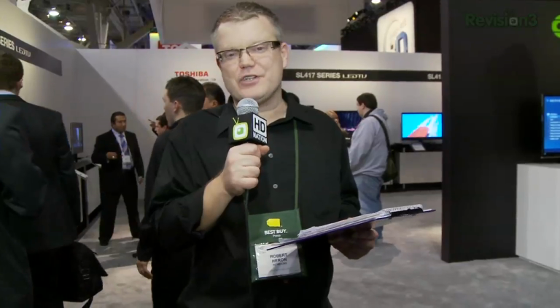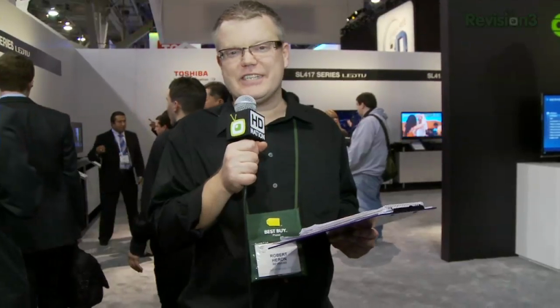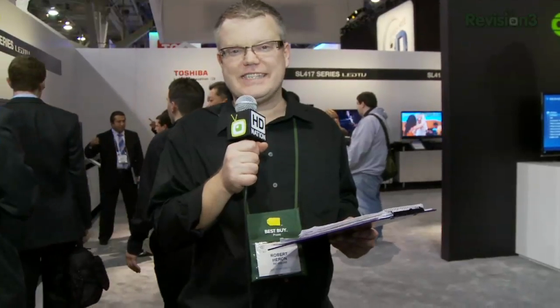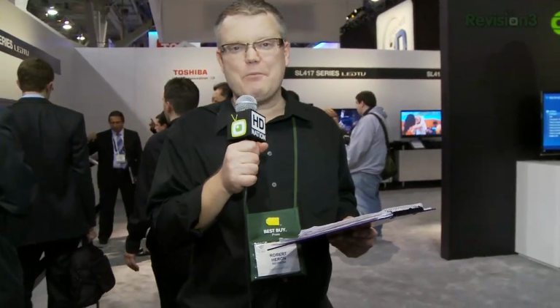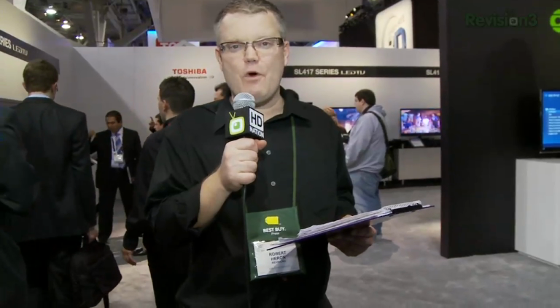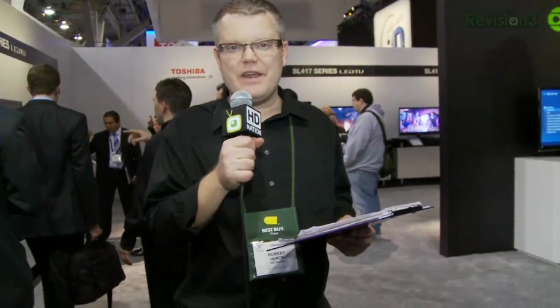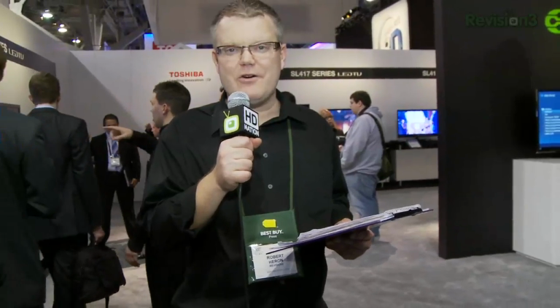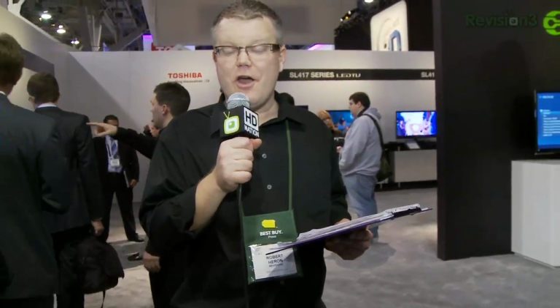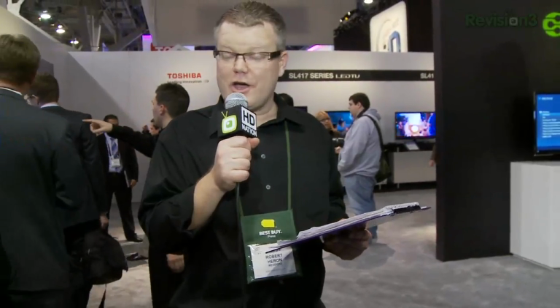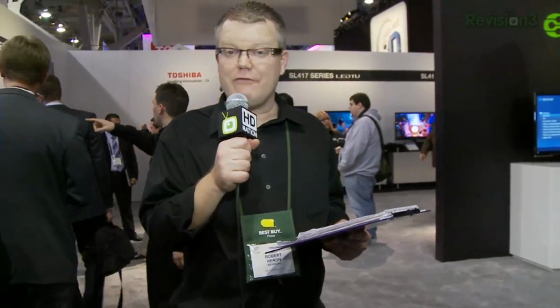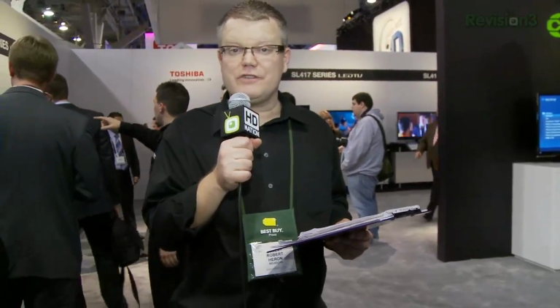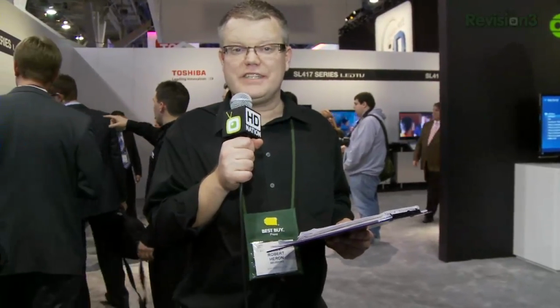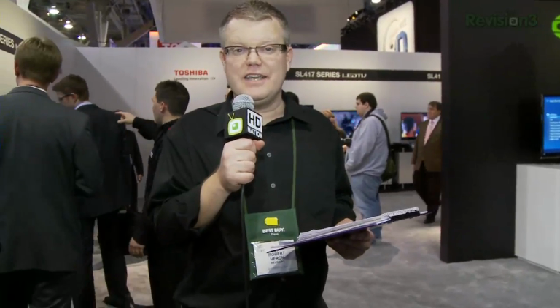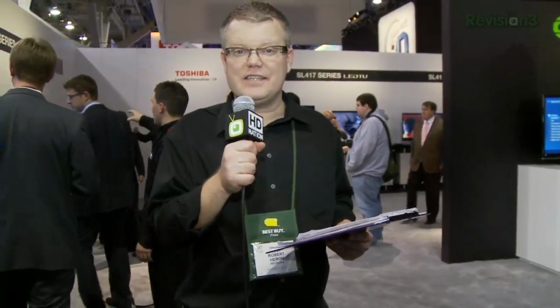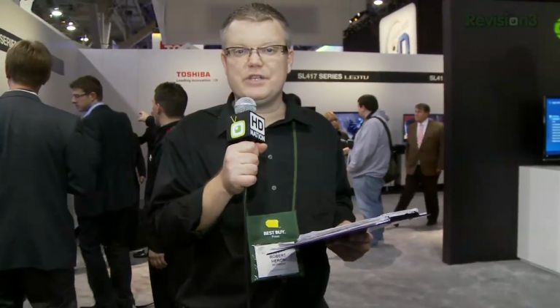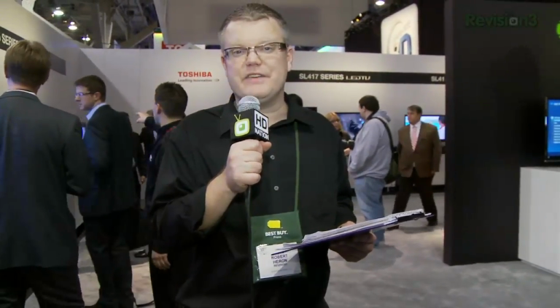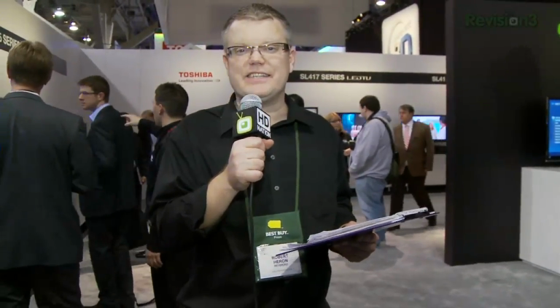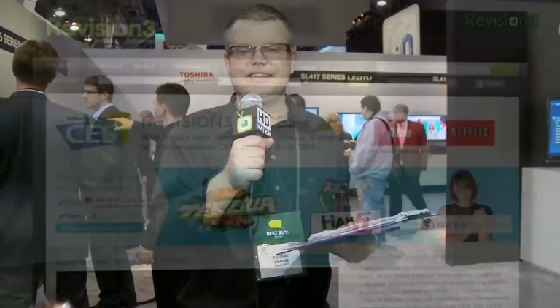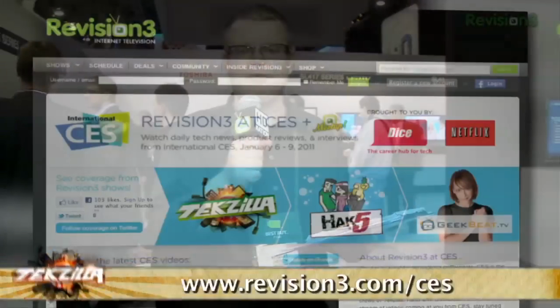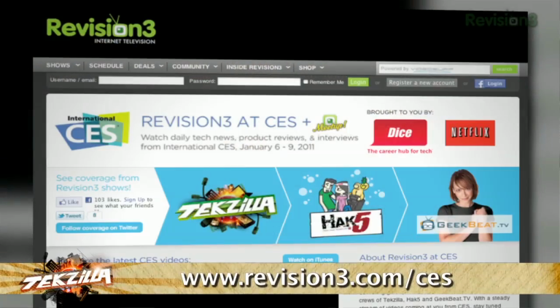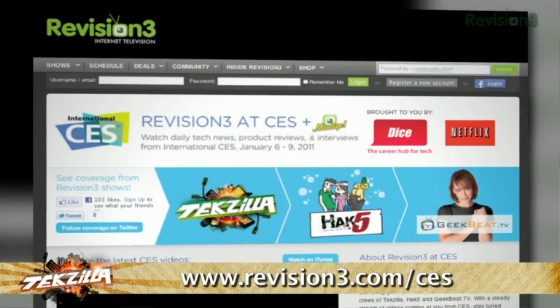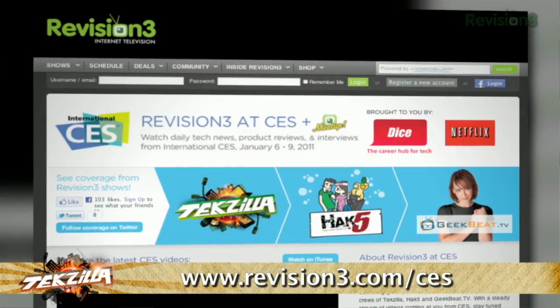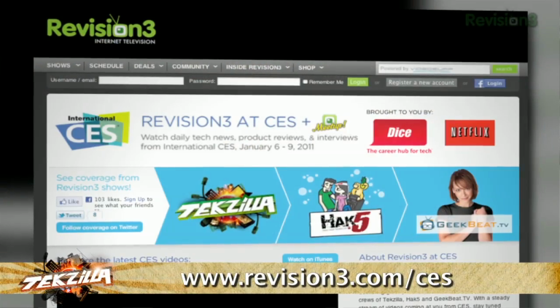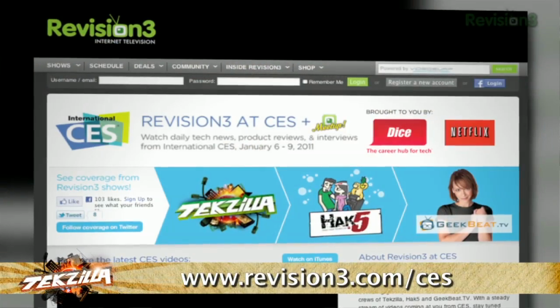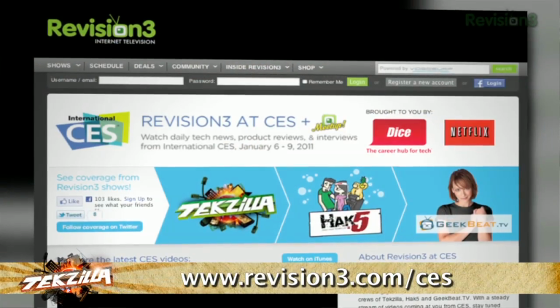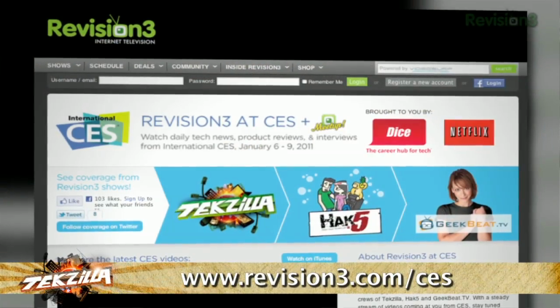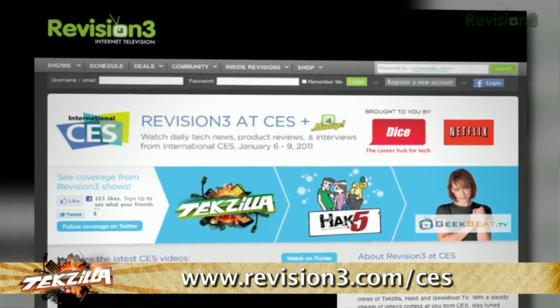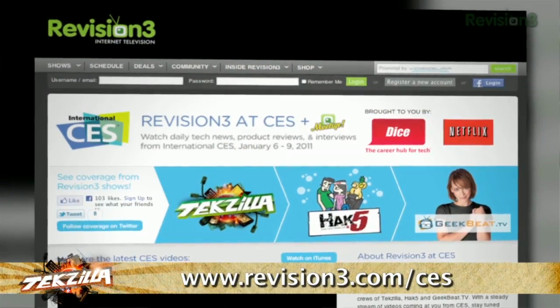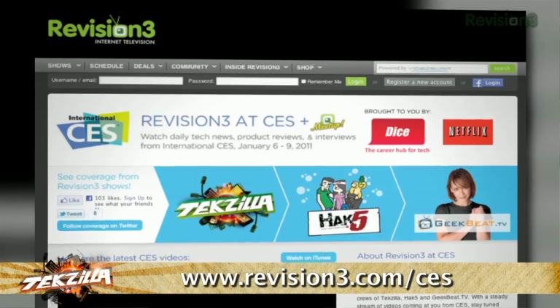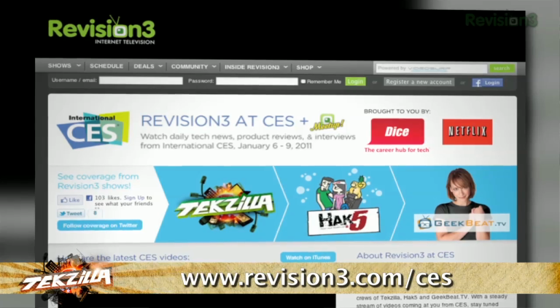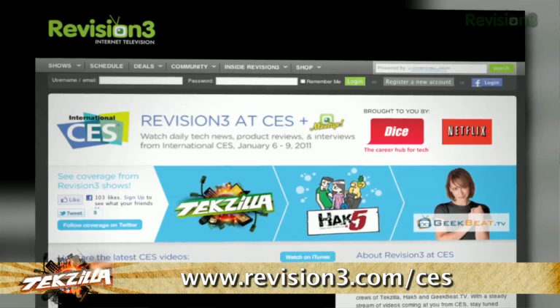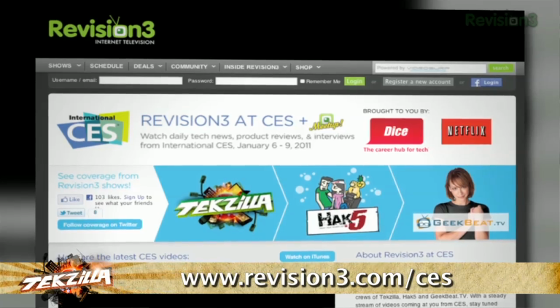If you're interested in seeing more video on our coverage of CES, please visit us at revision3.com/CES.